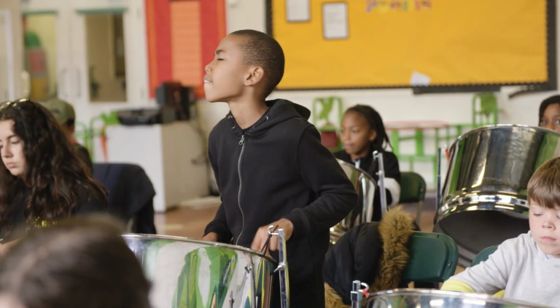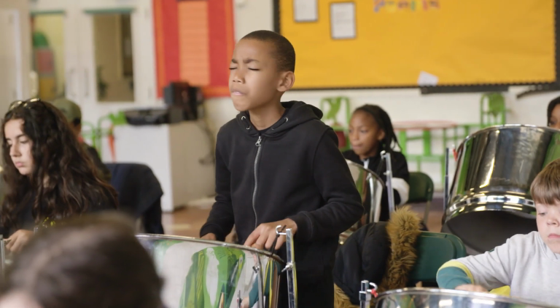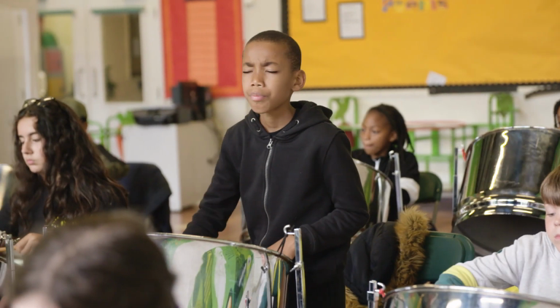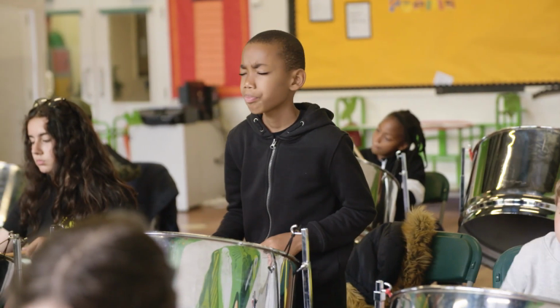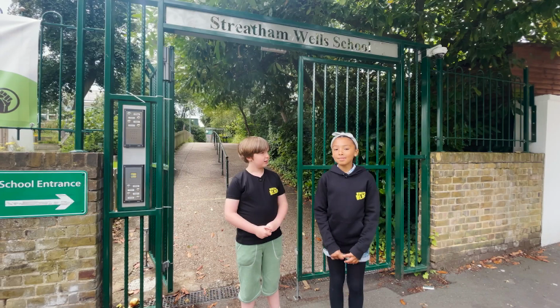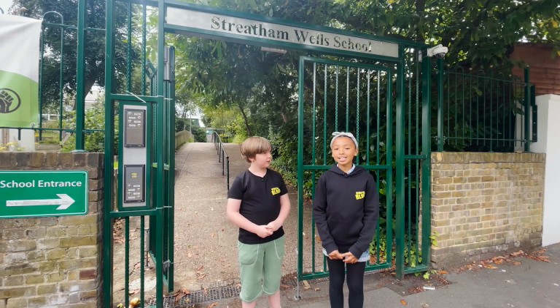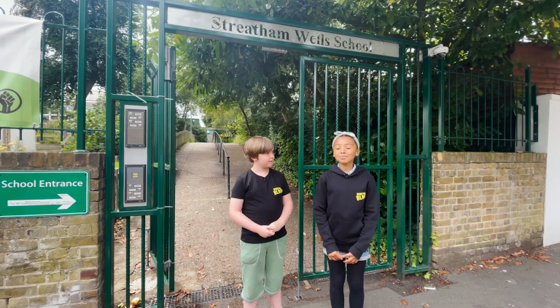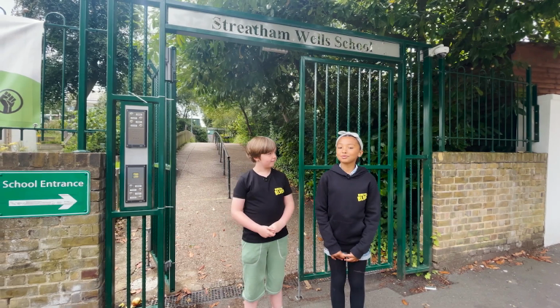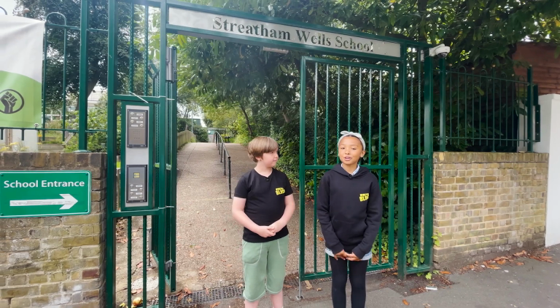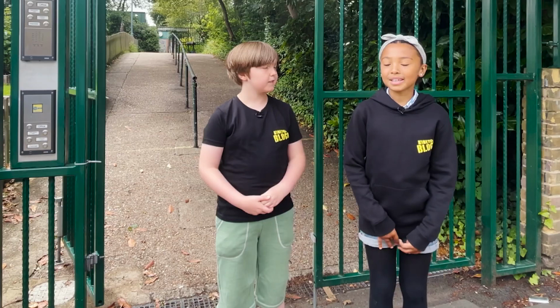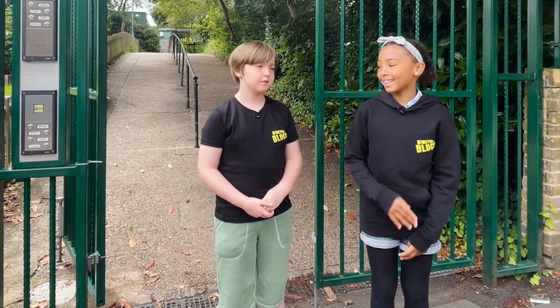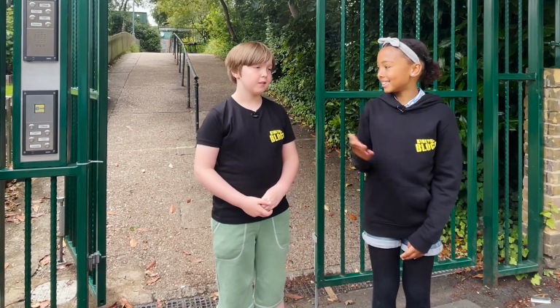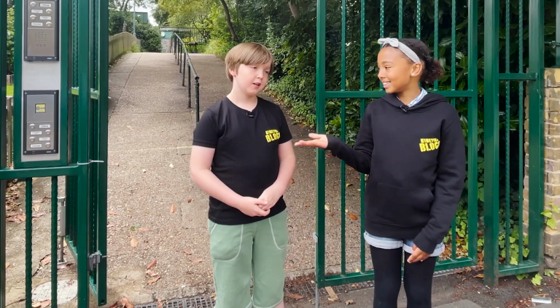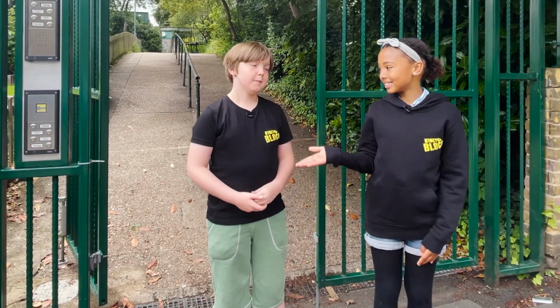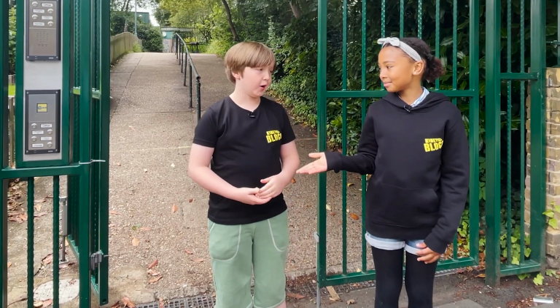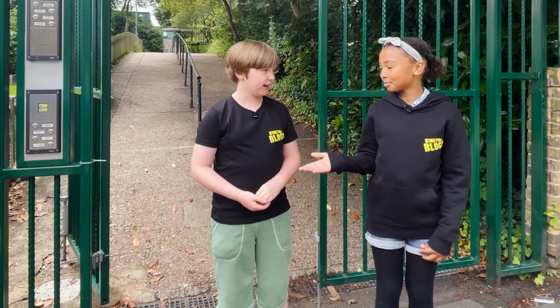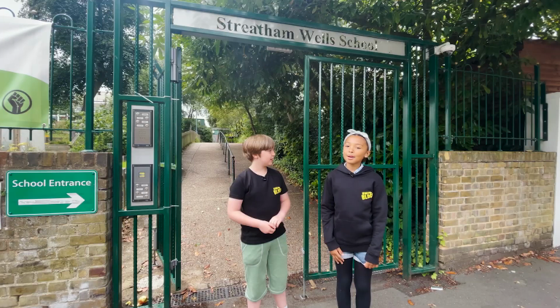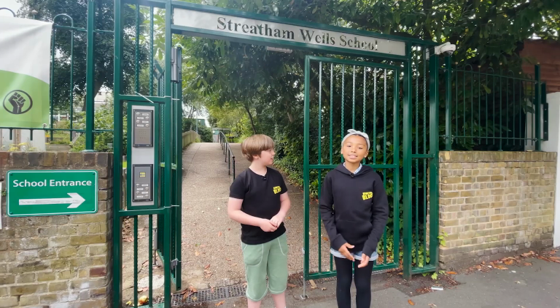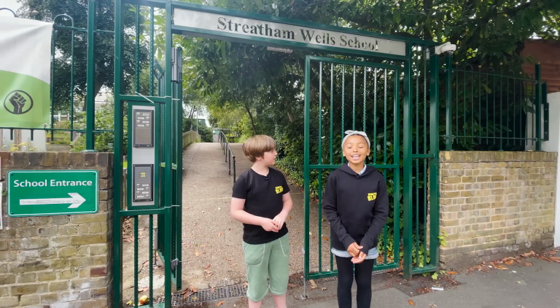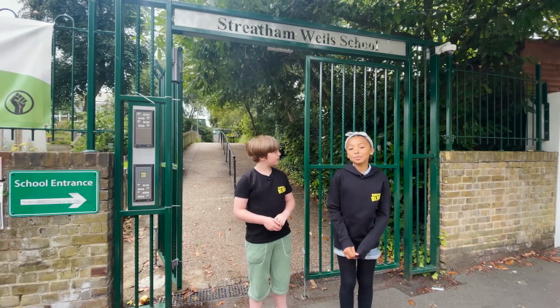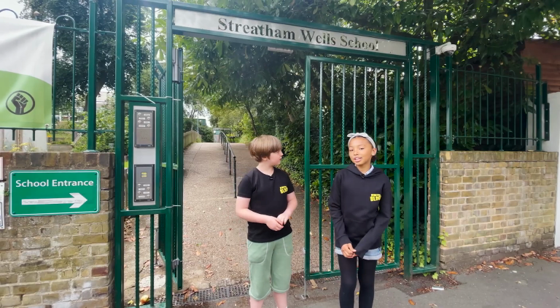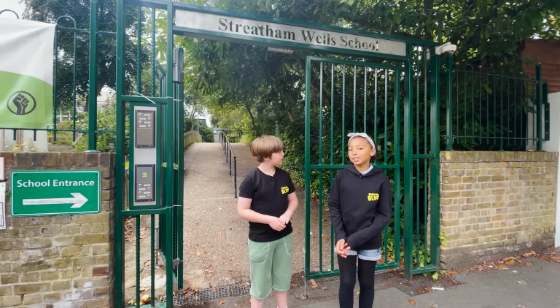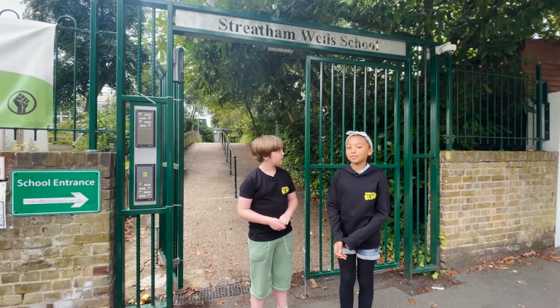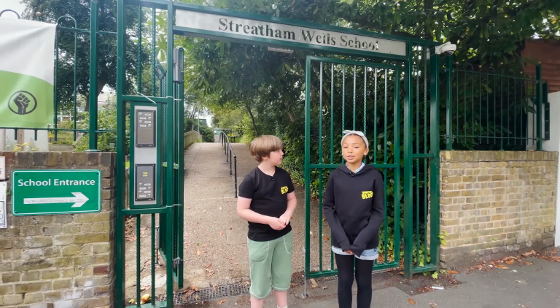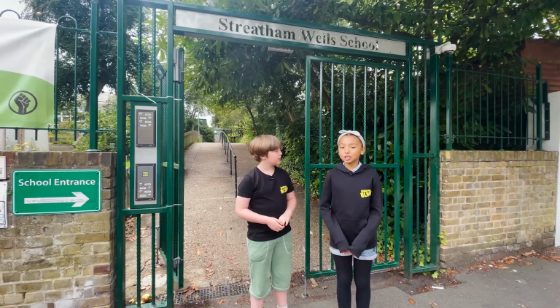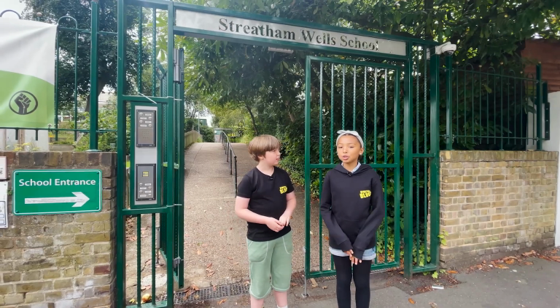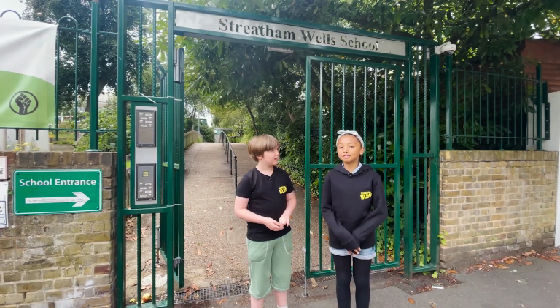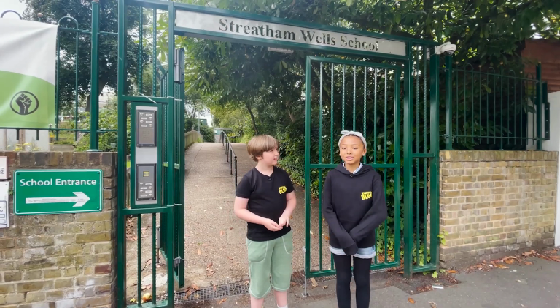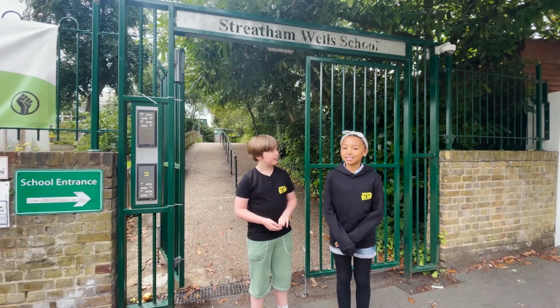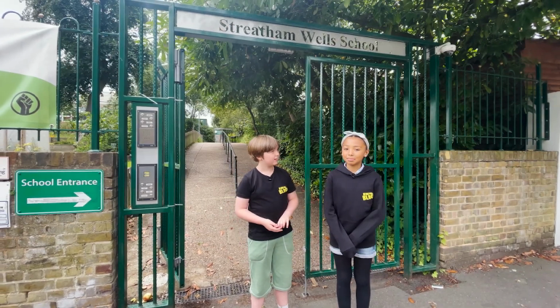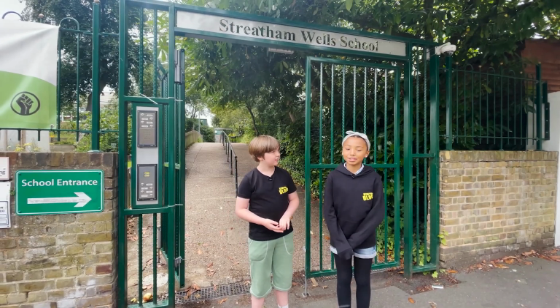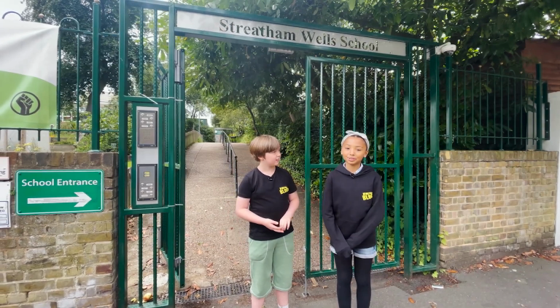Hello, my name is Romy and this is Barnaby. Today we are going to be giving you a tour of Junior Summer School.